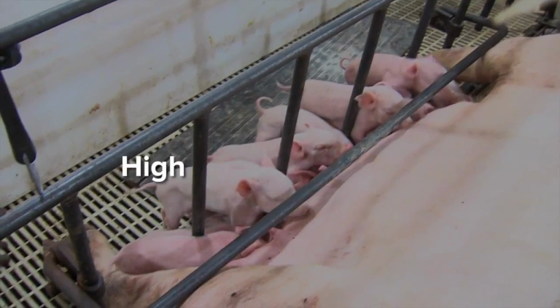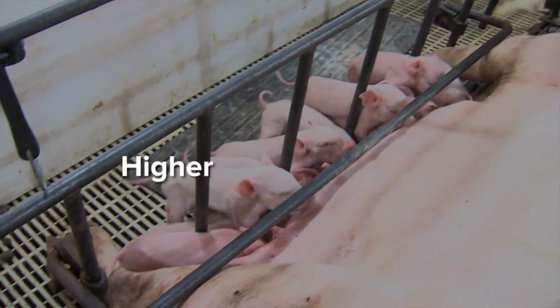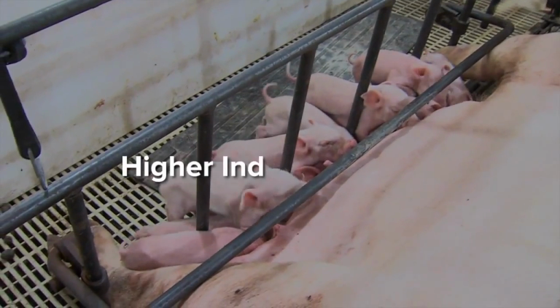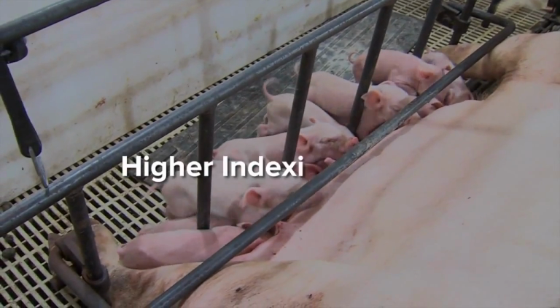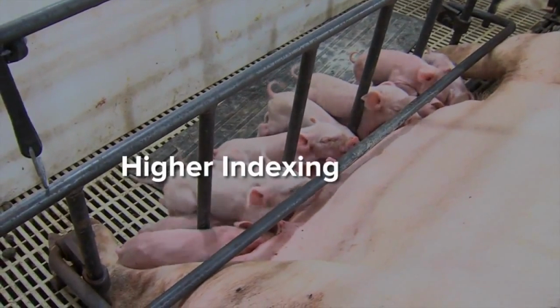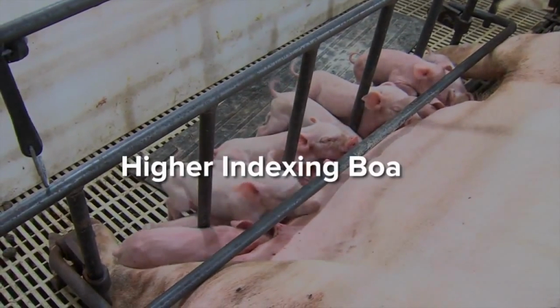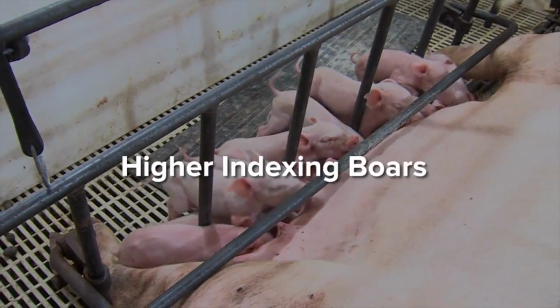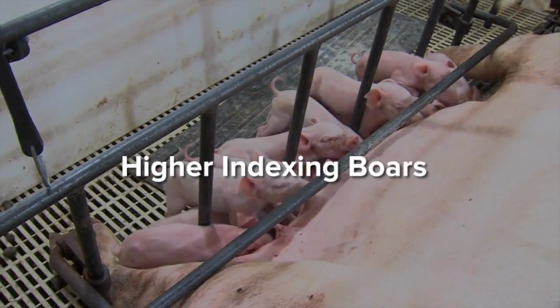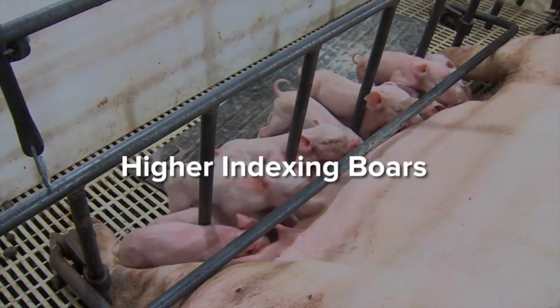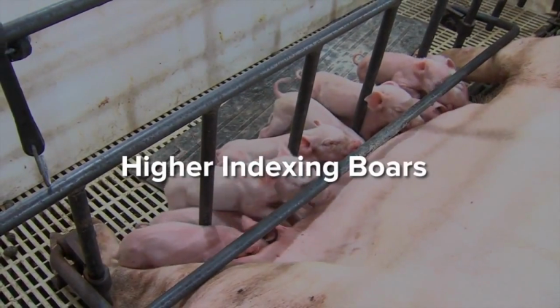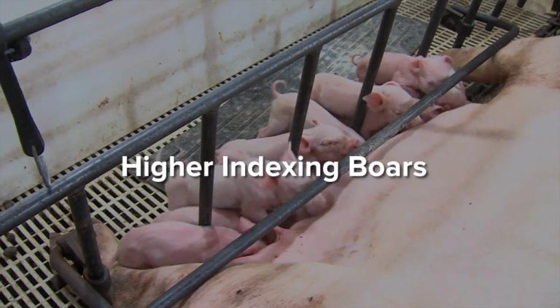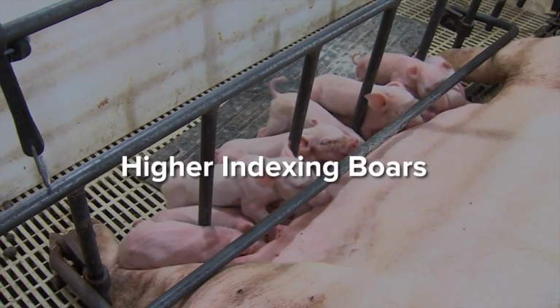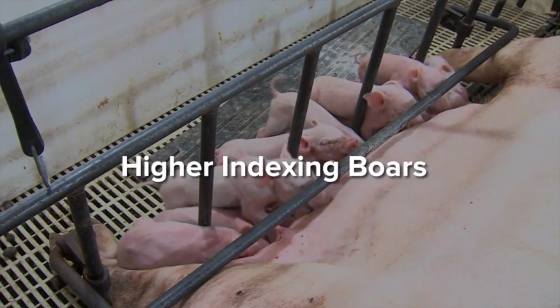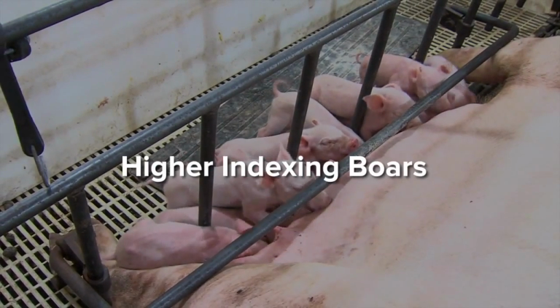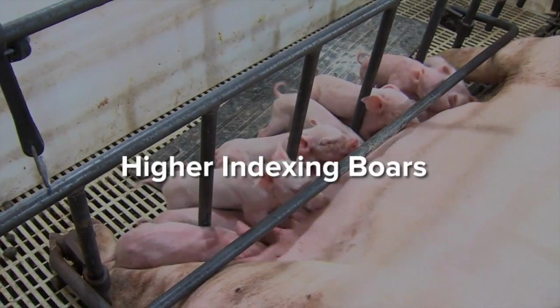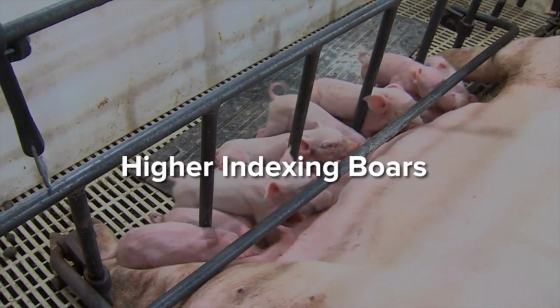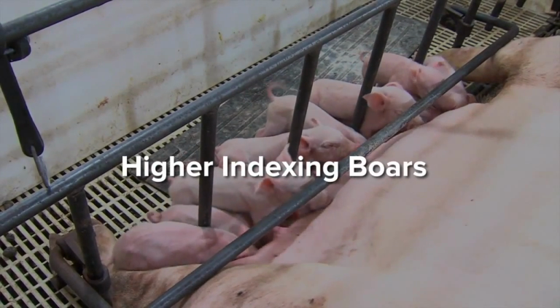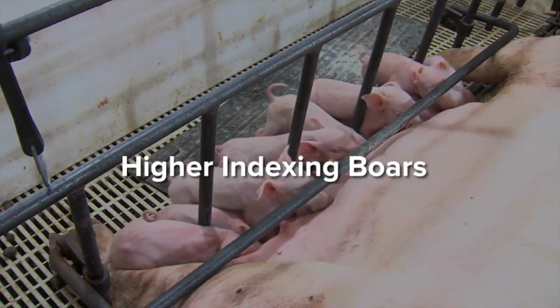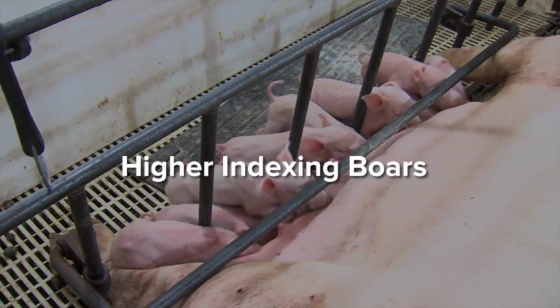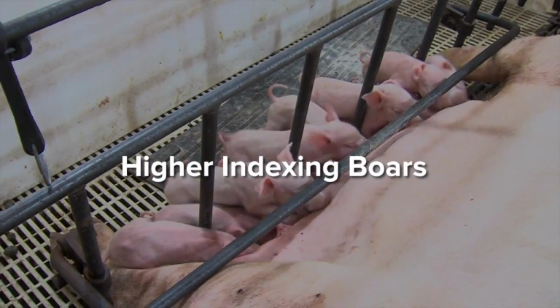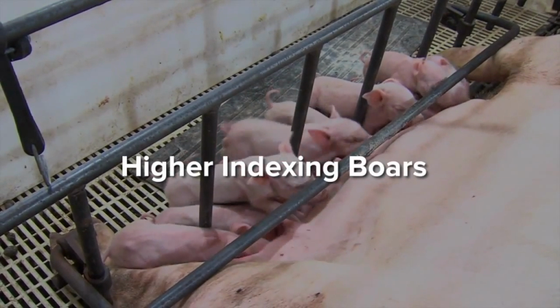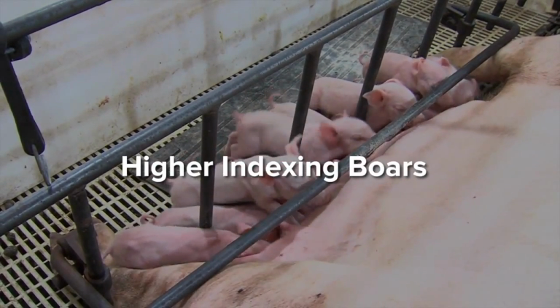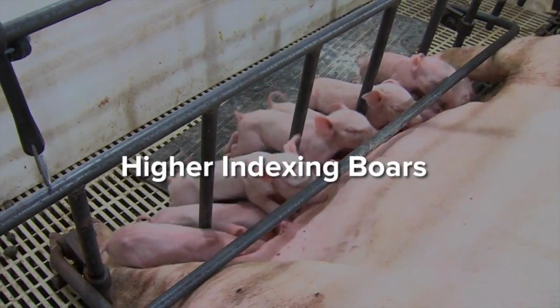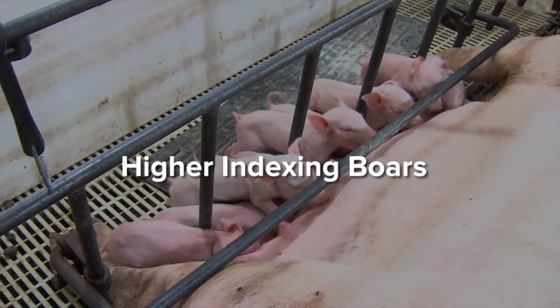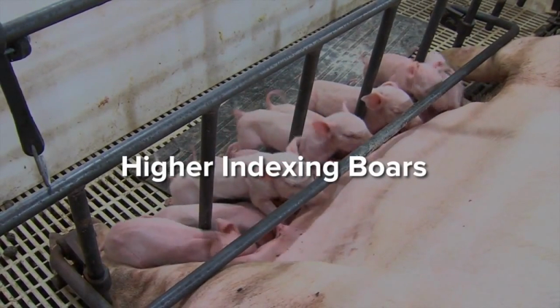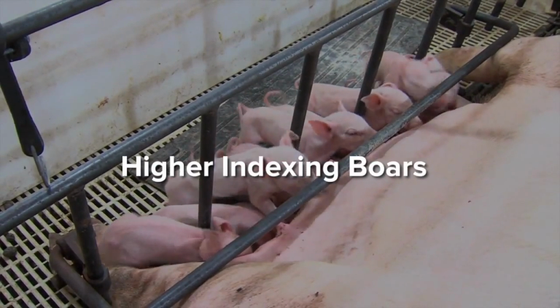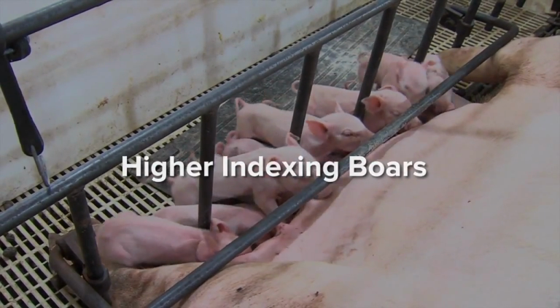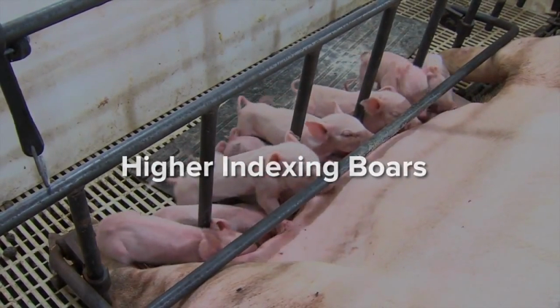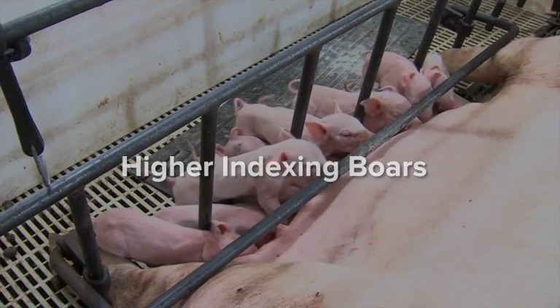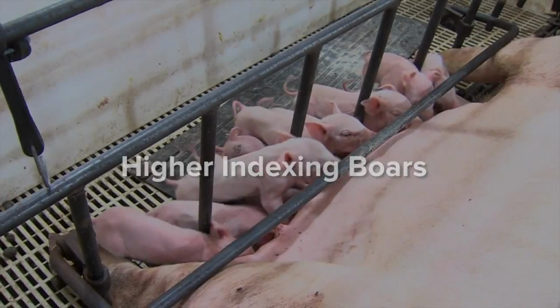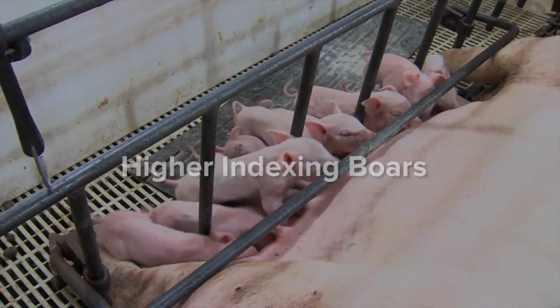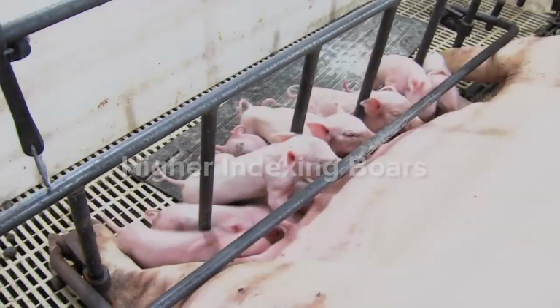Finally, PCAI allows higher indexing boars to be spread across more matings.